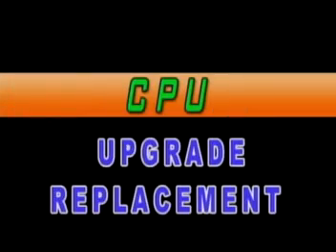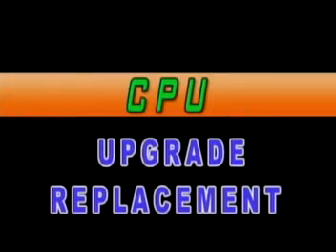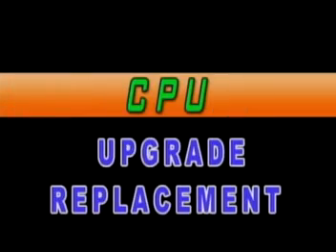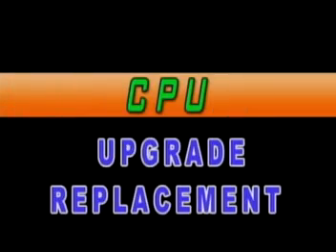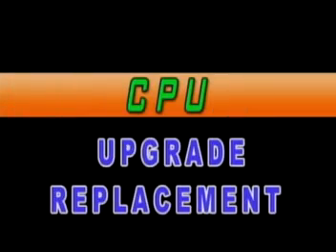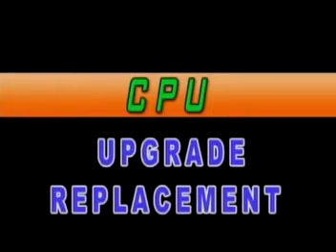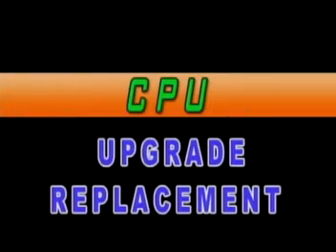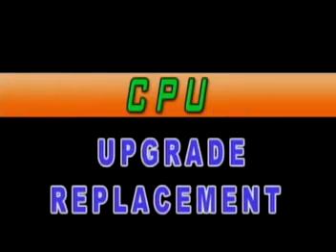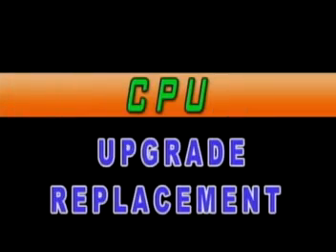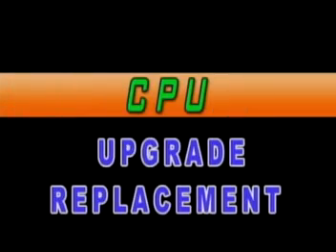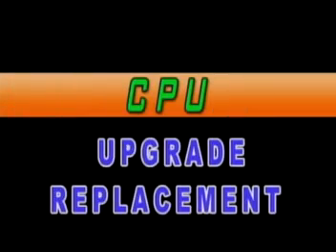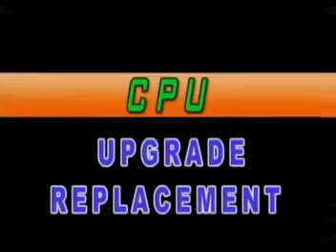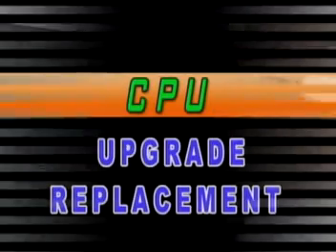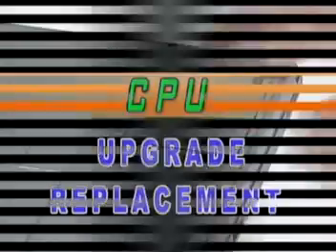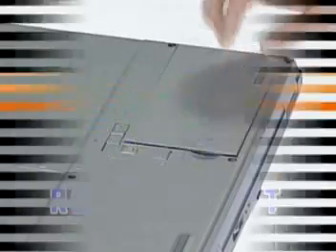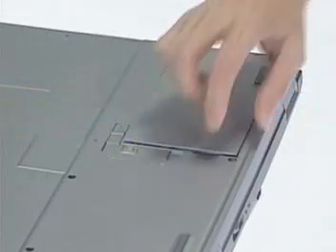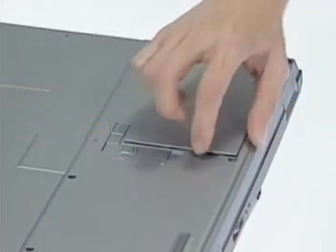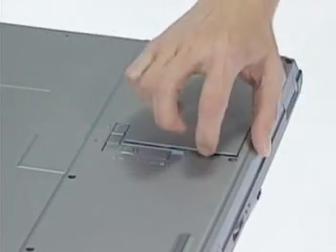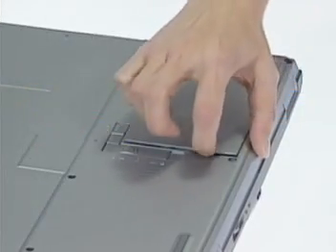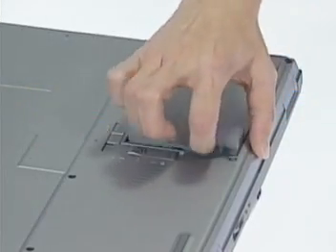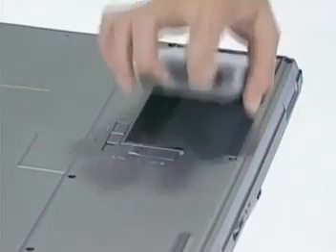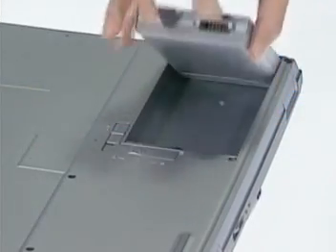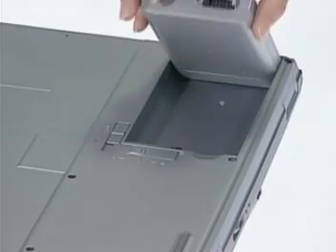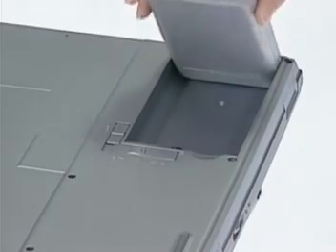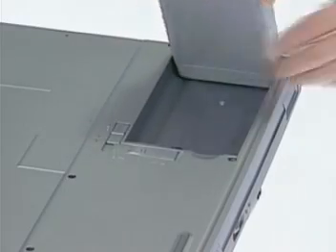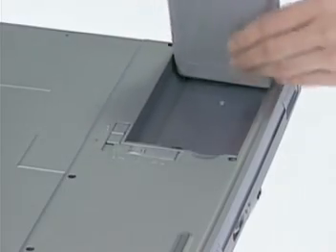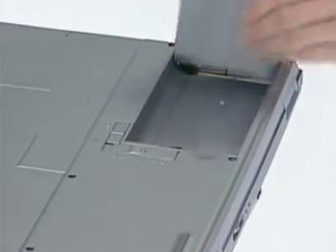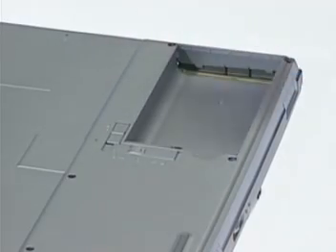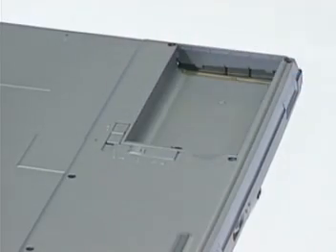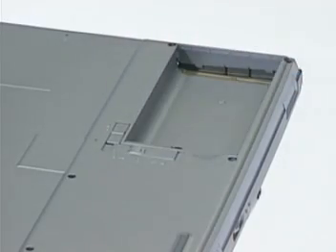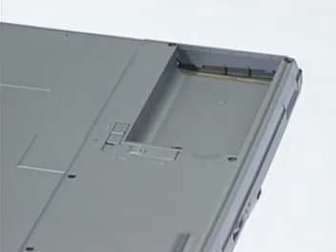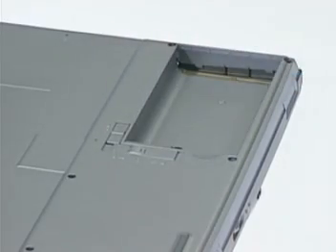CPU upgrade and replacement. Lift the battery module away from the system.